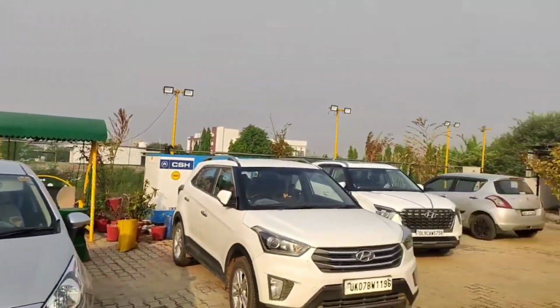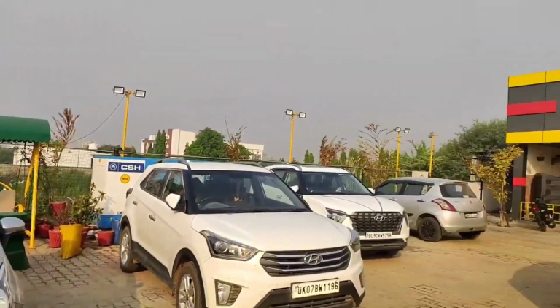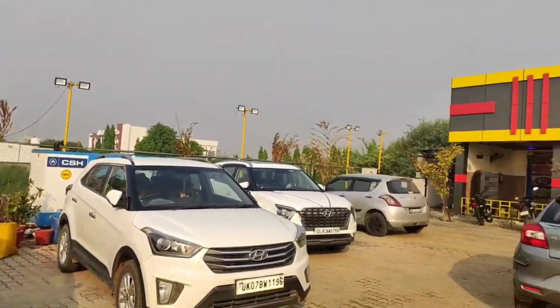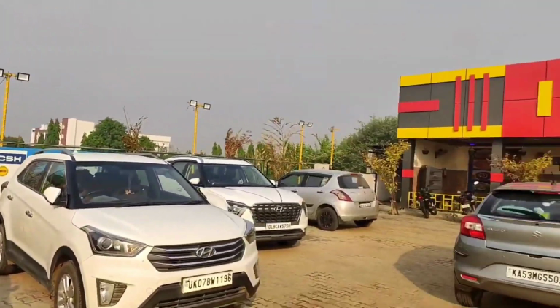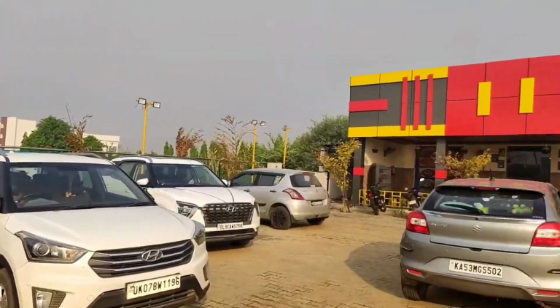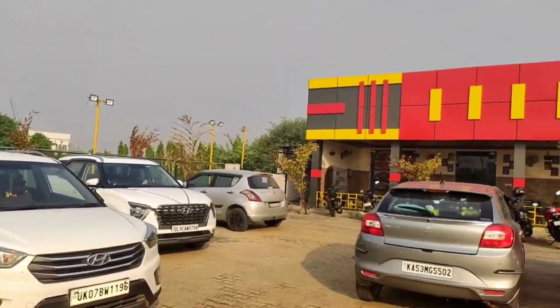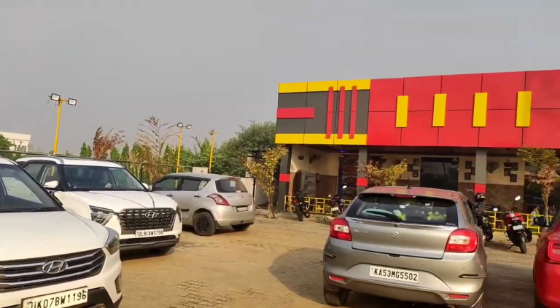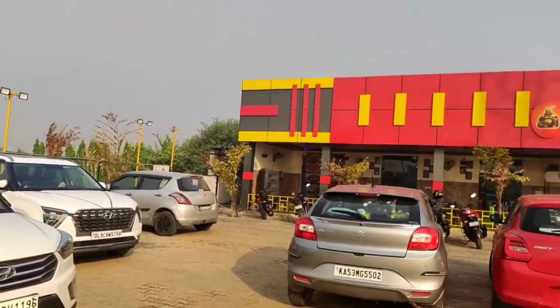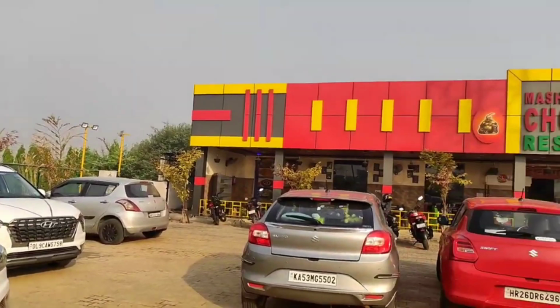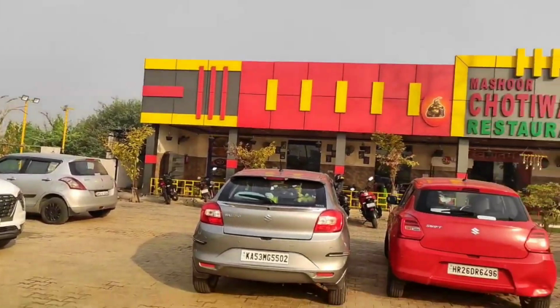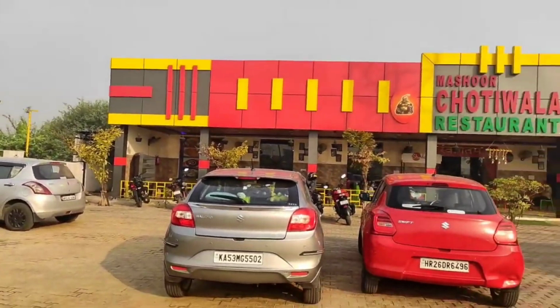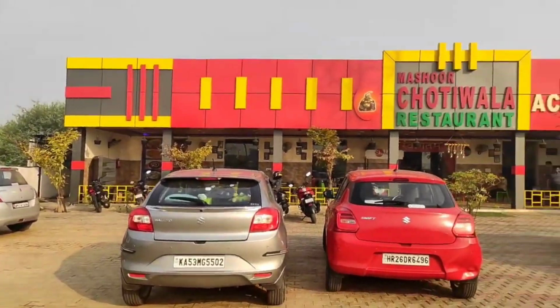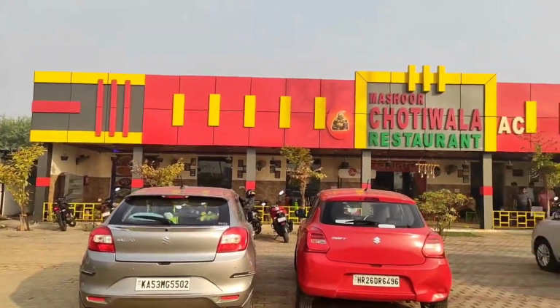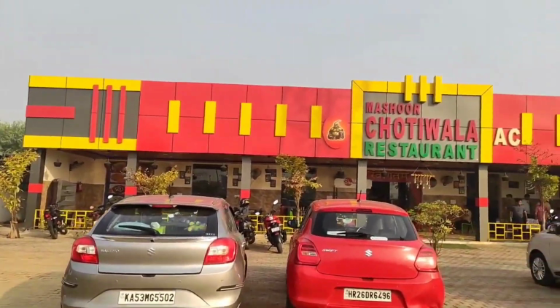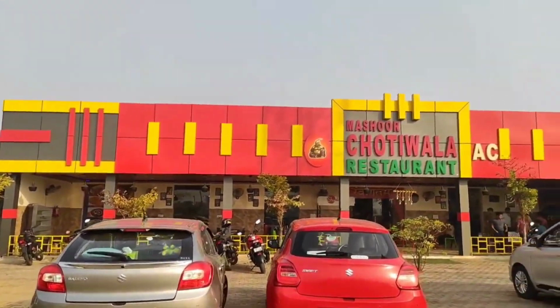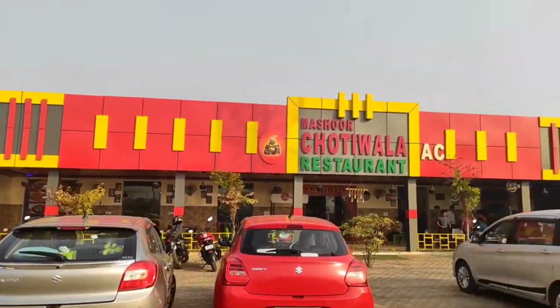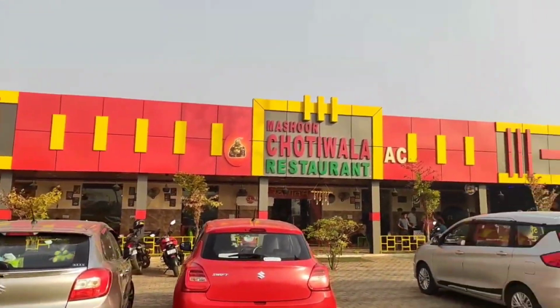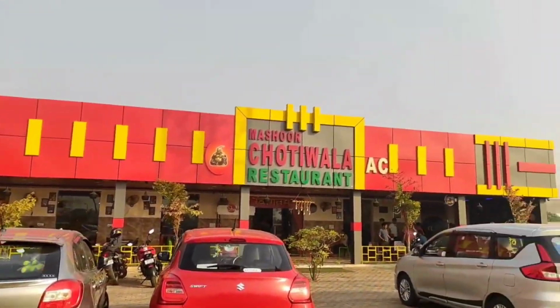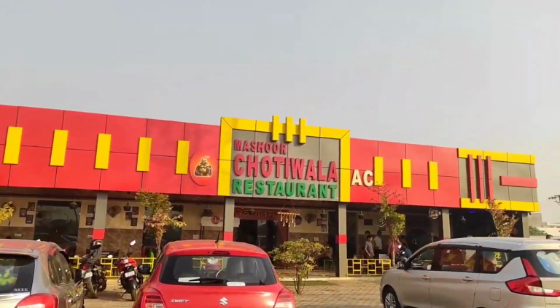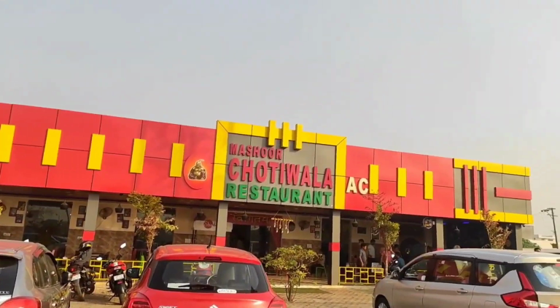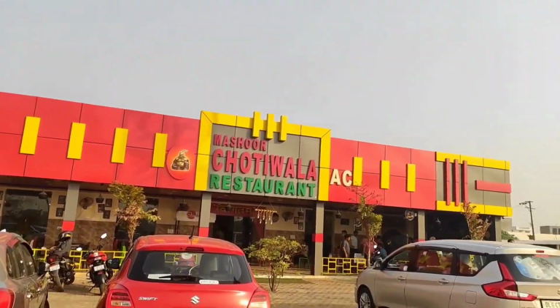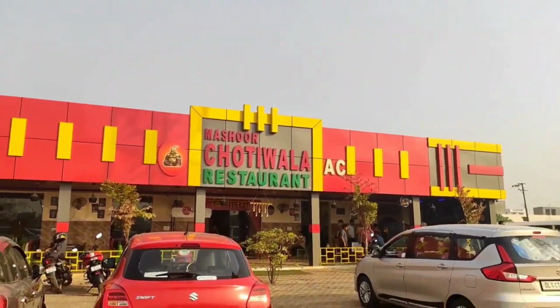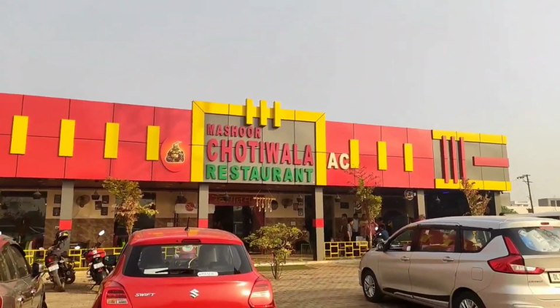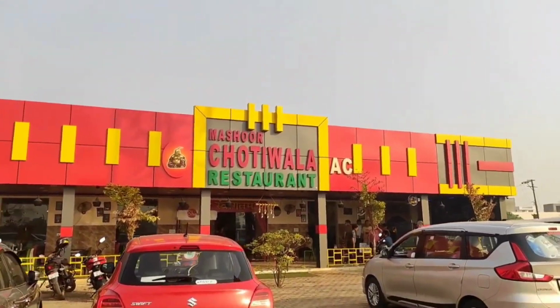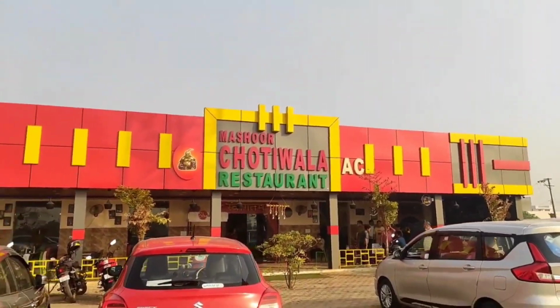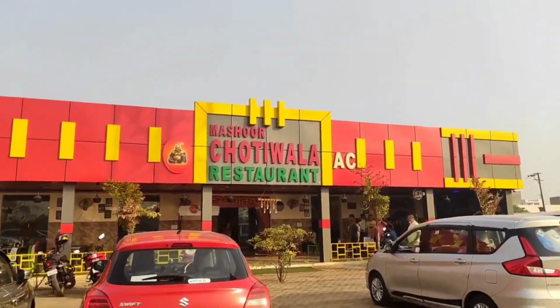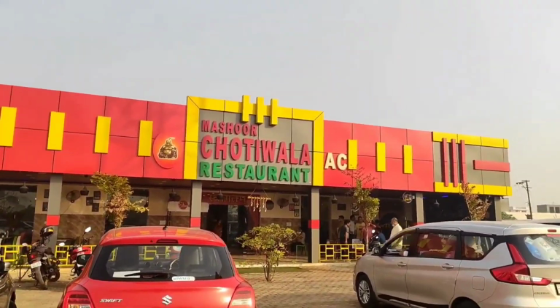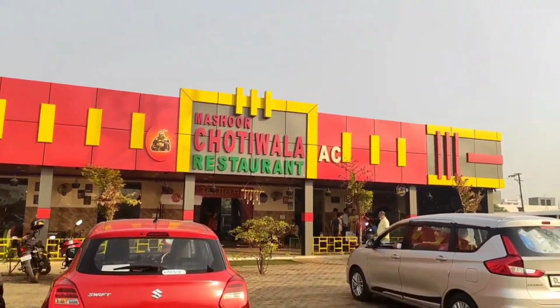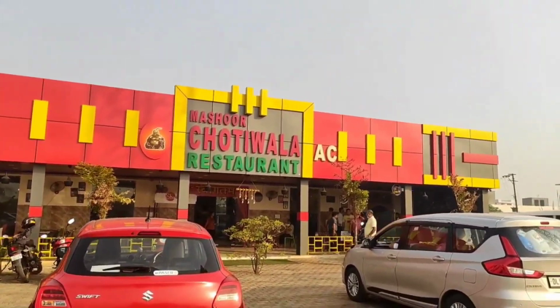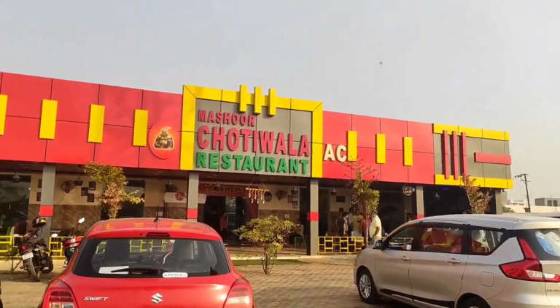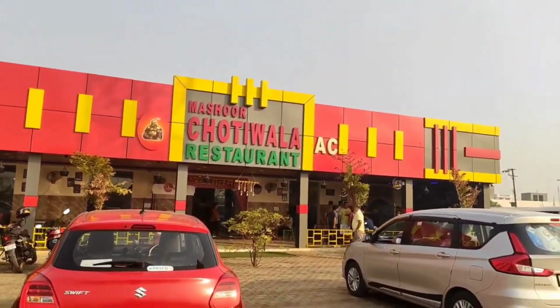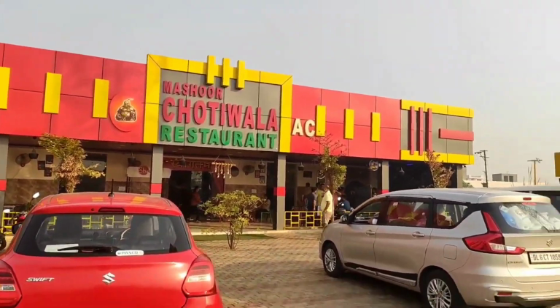So guys, we are waiting for some chai before we go on the road. This is a famous small restaurant where we stopped.